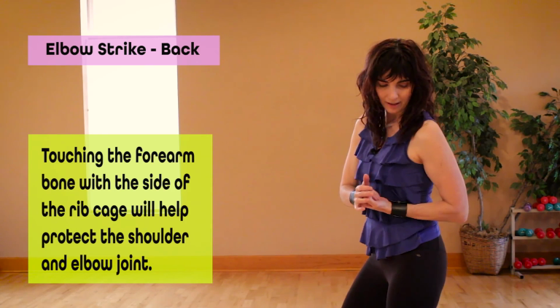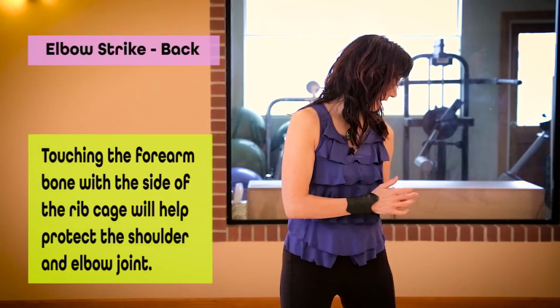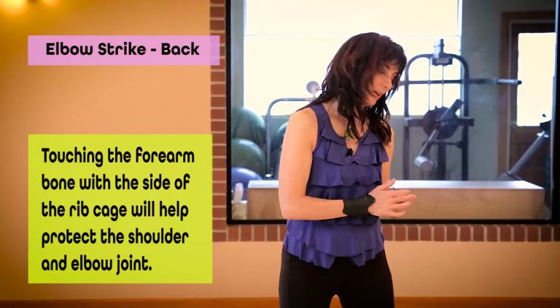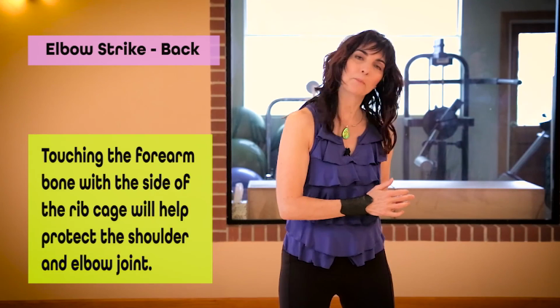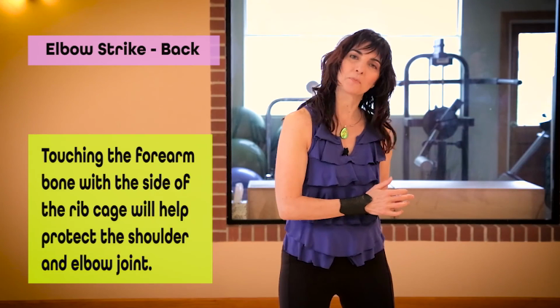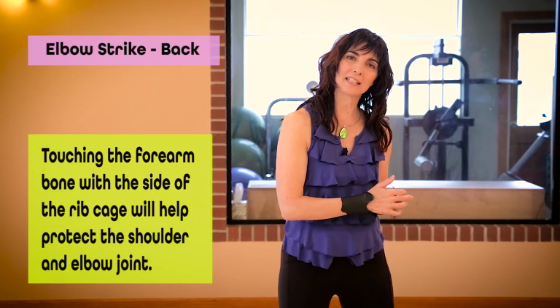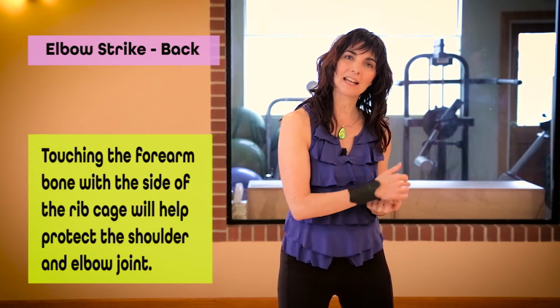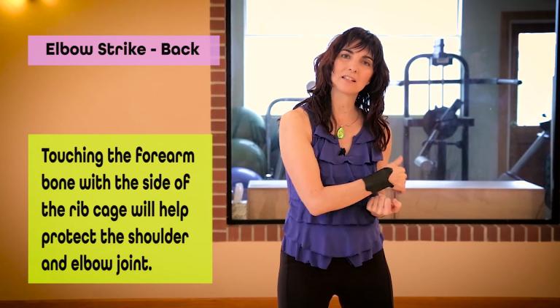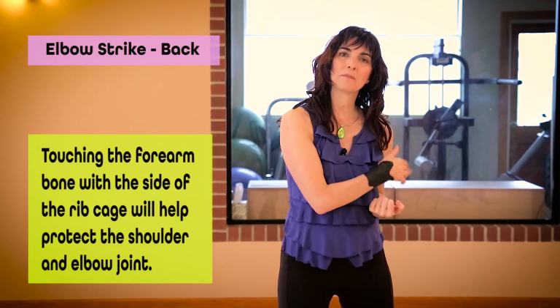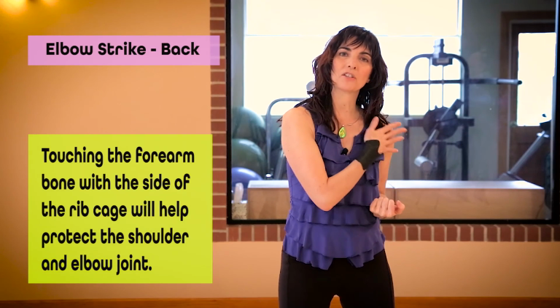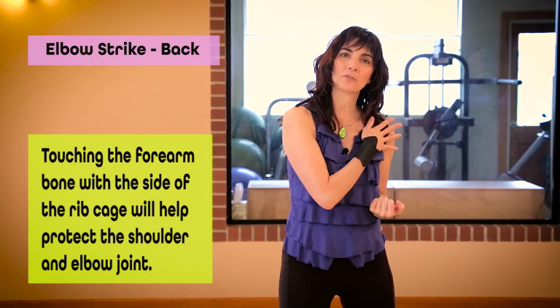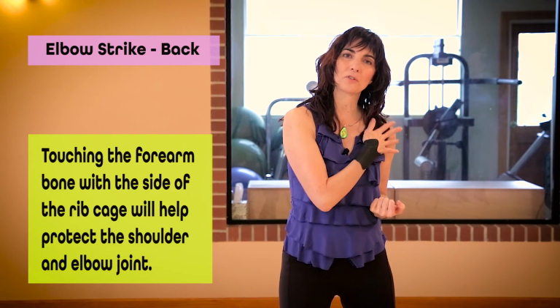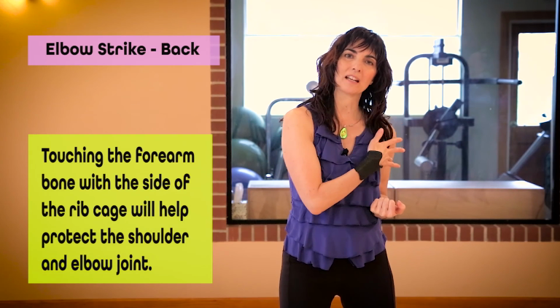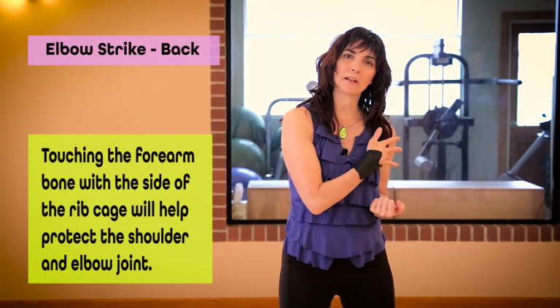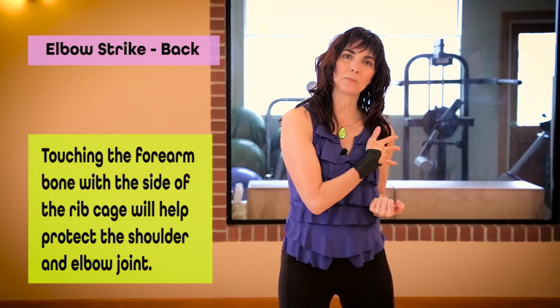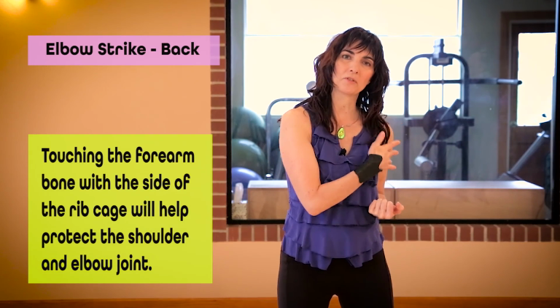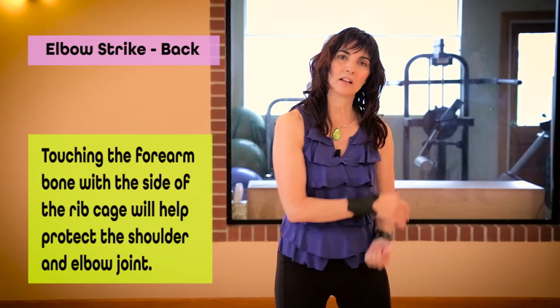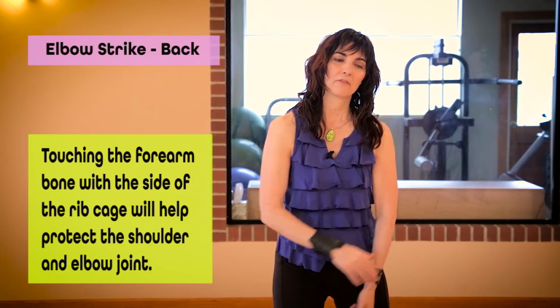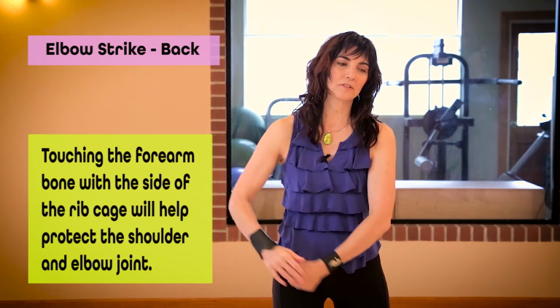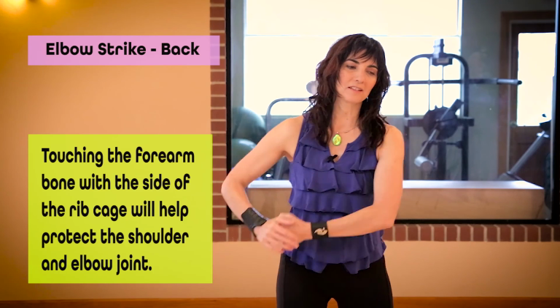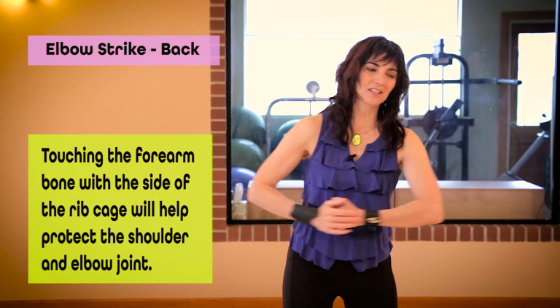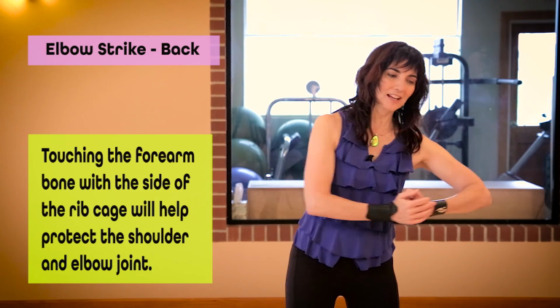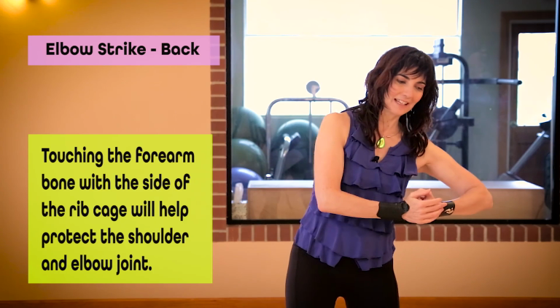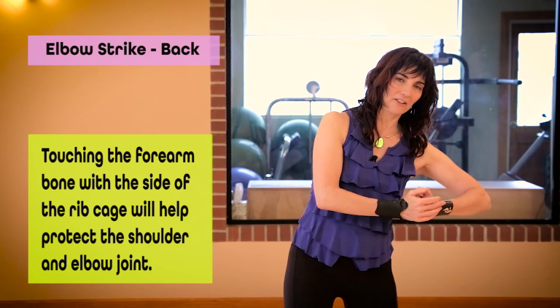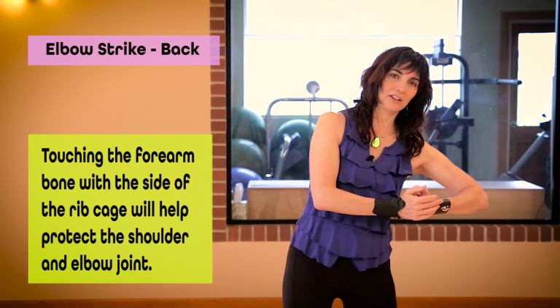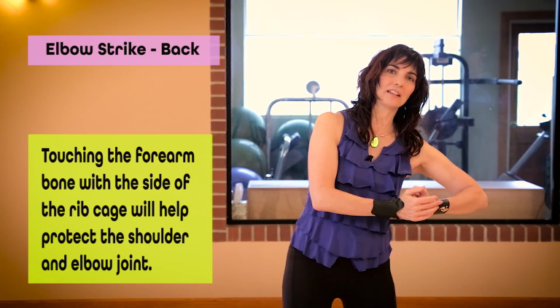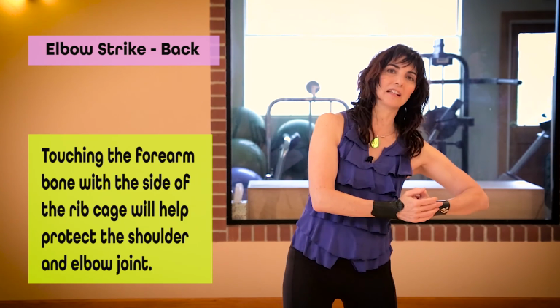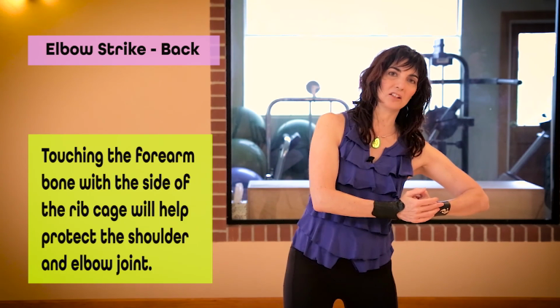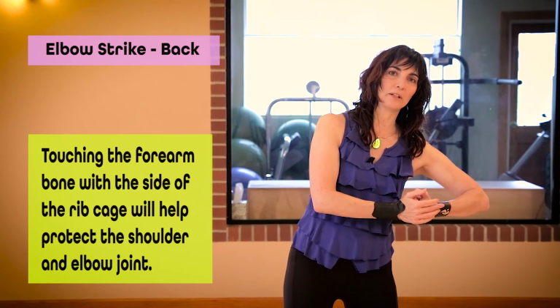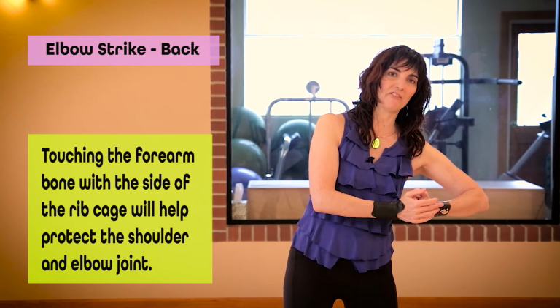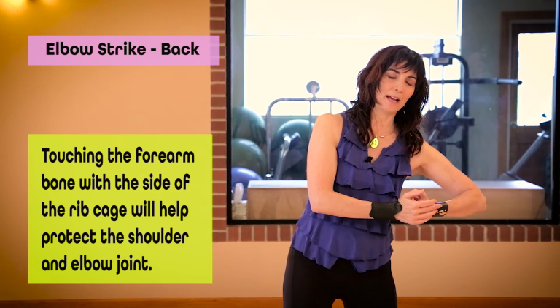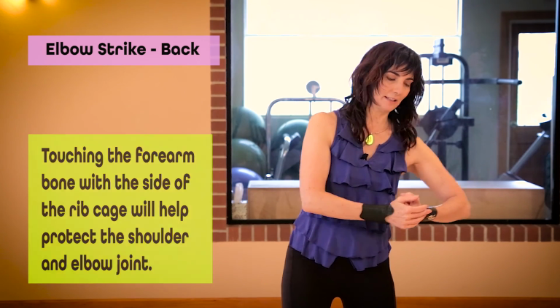That will help to protect my shoulder joint and my elbow joint, versus striking out here and getting a little bit off balance.